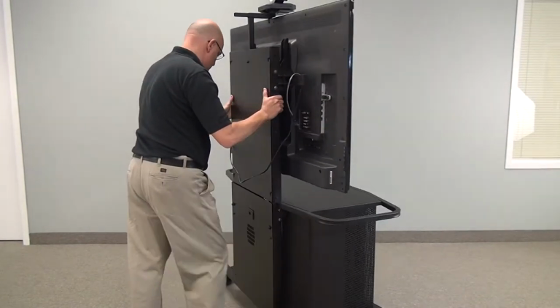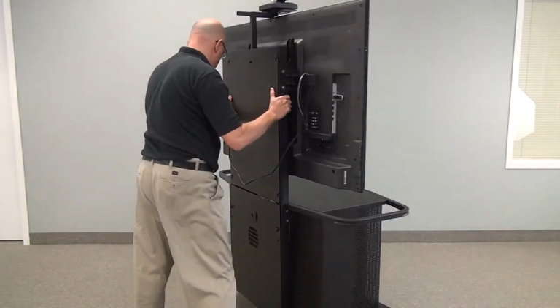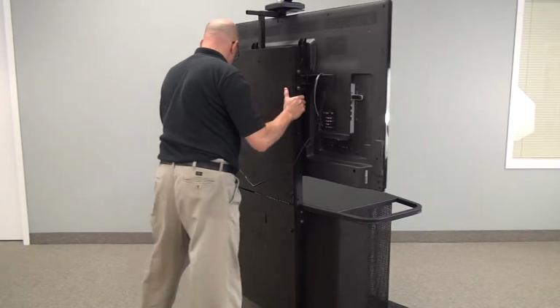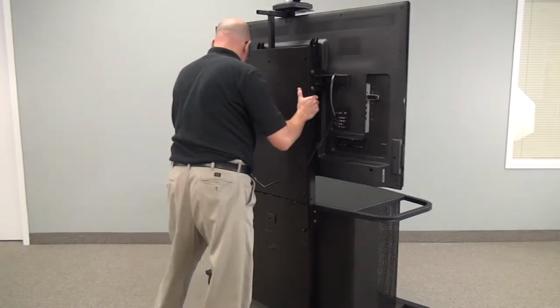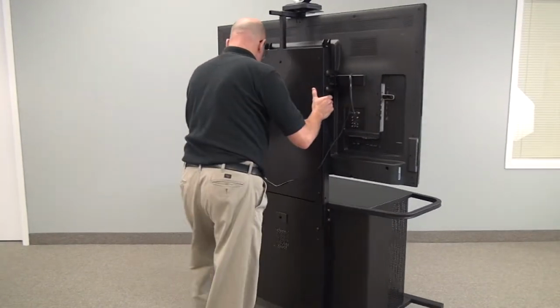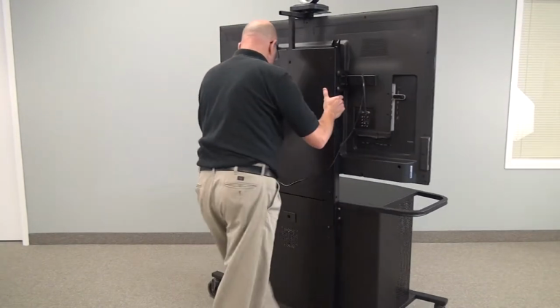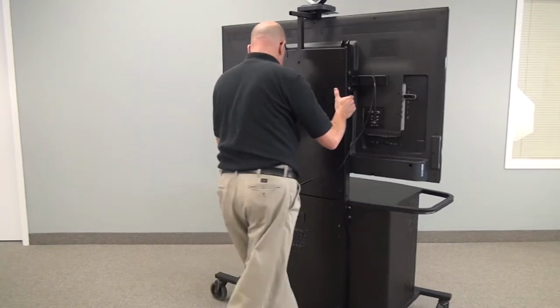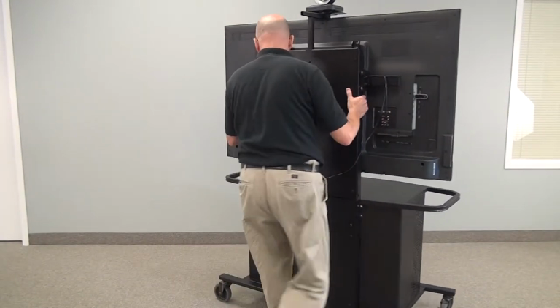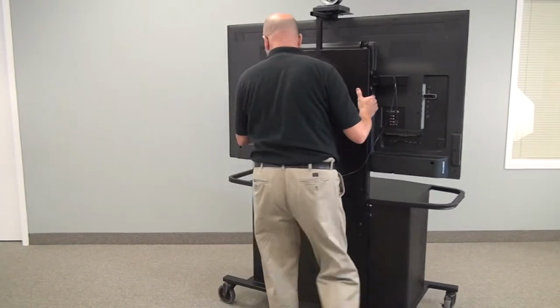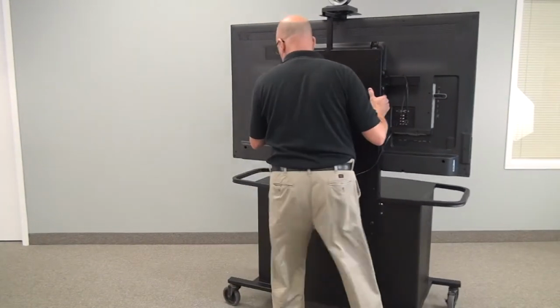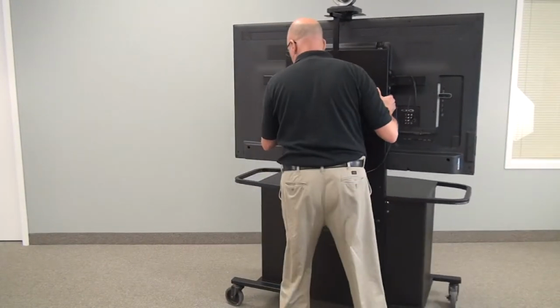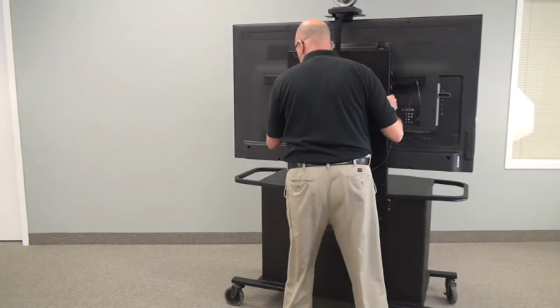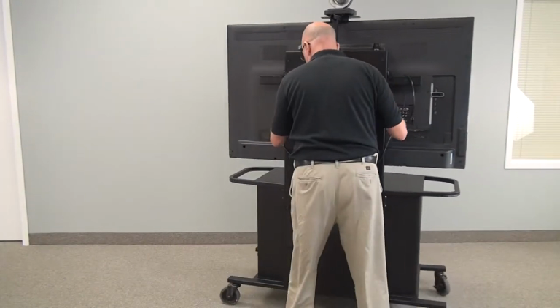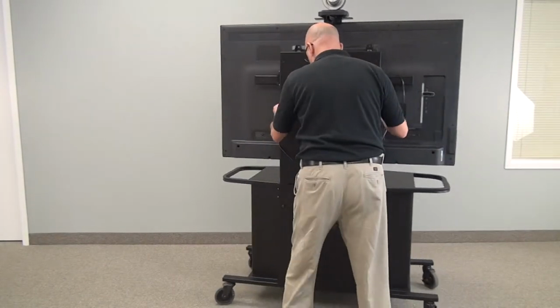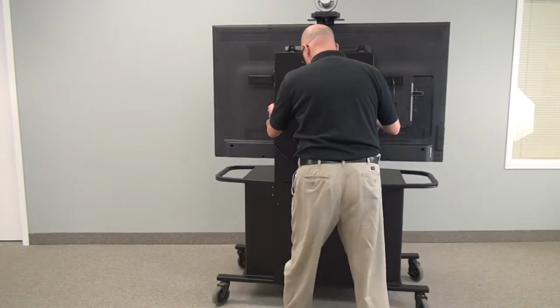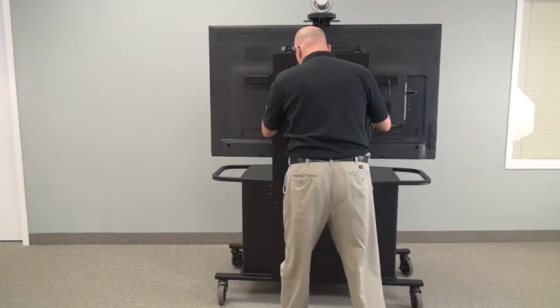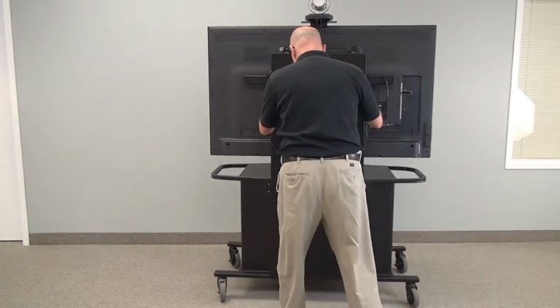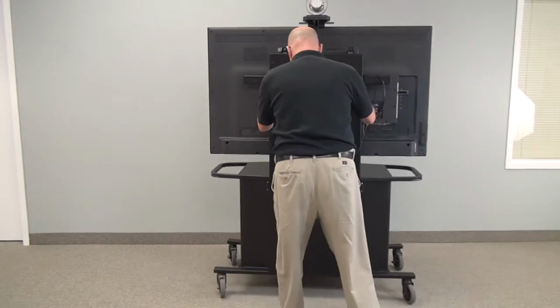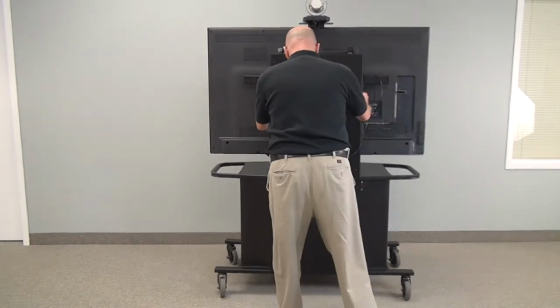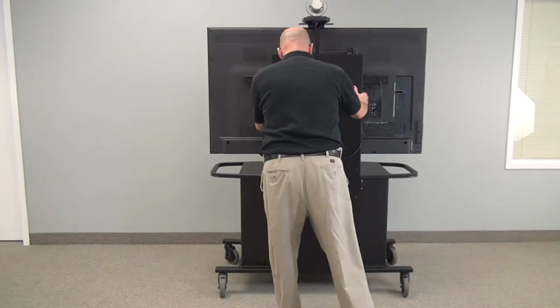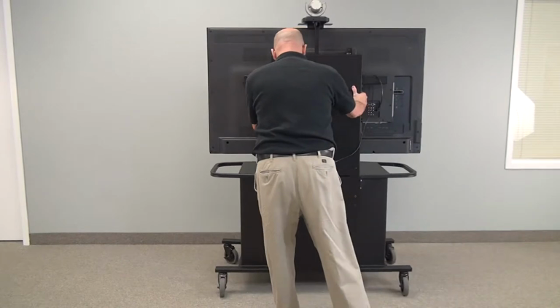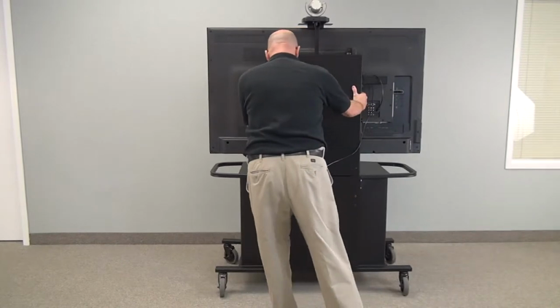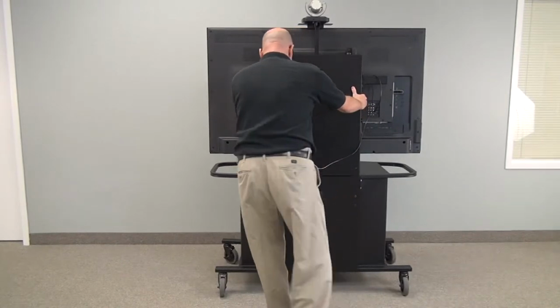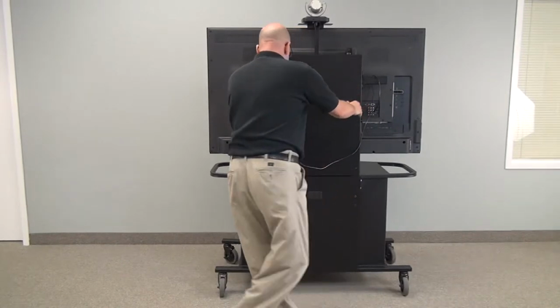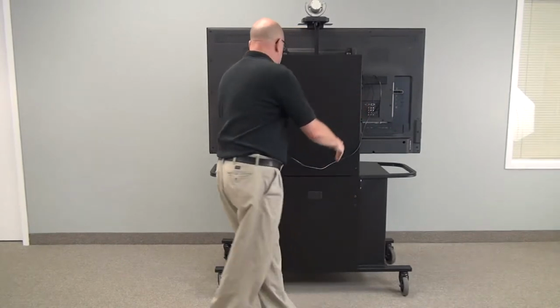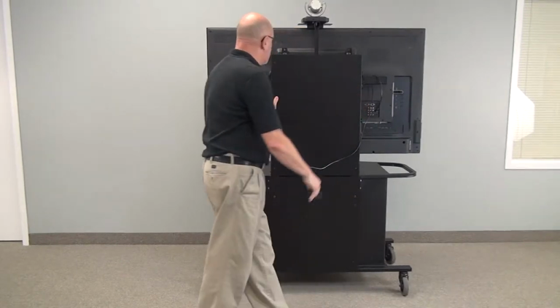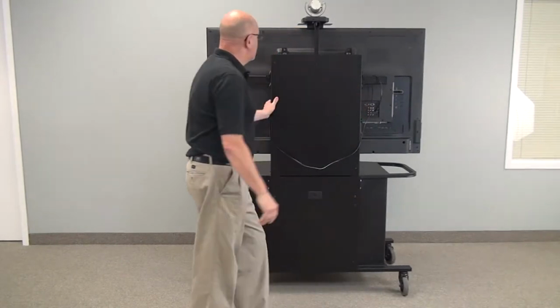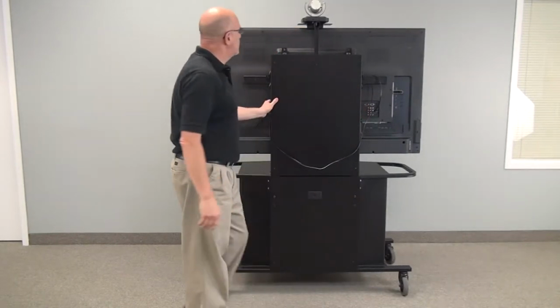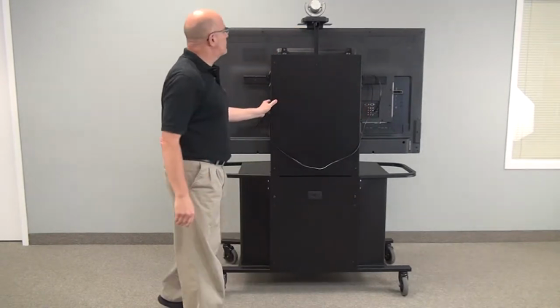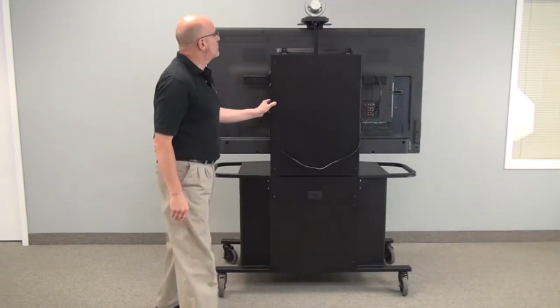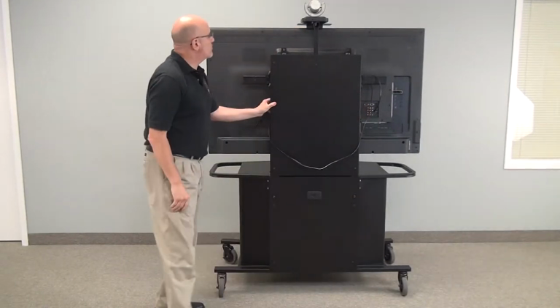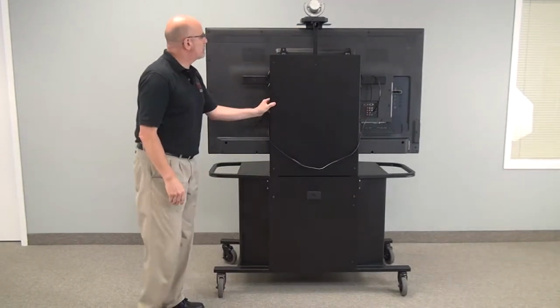Currently we have a 60-inch screen on this unit; however, we have had it with an 80-inch screen.